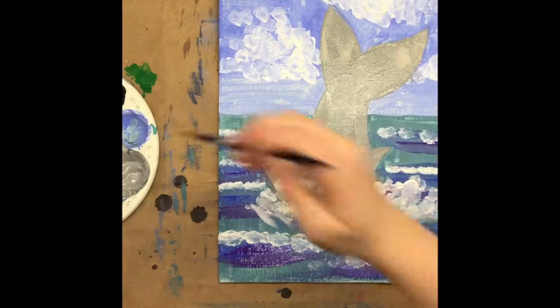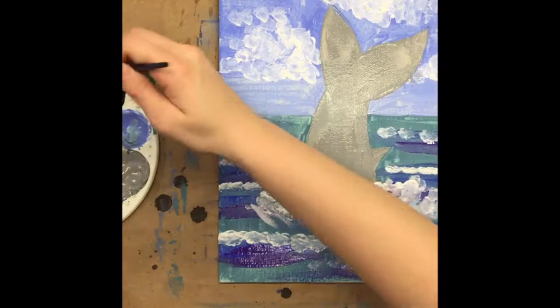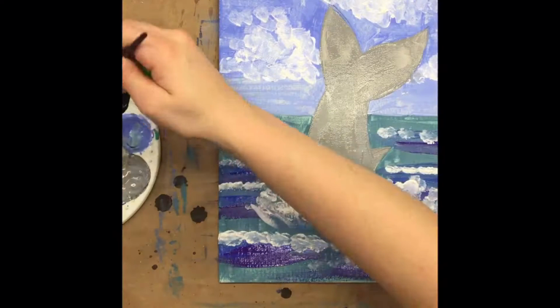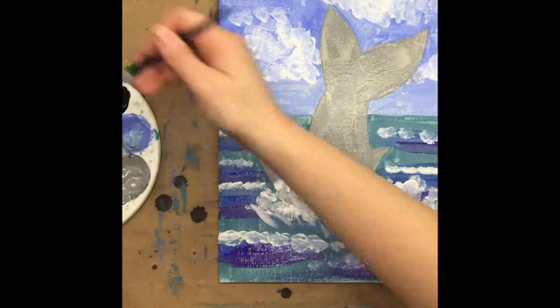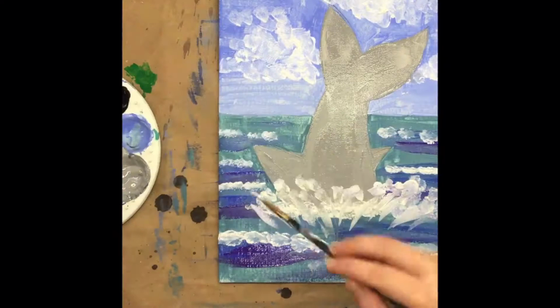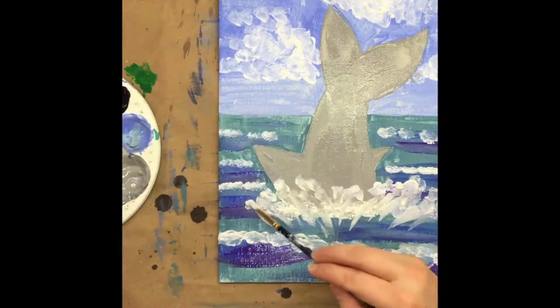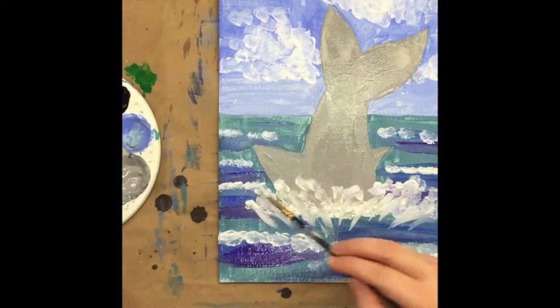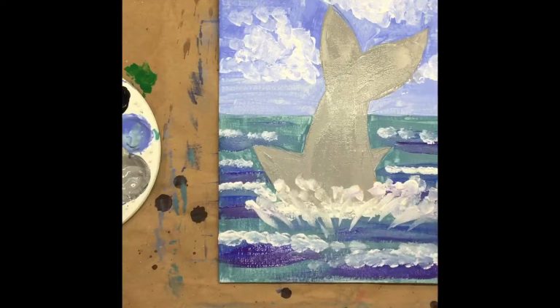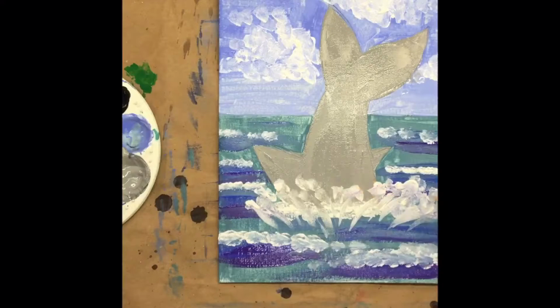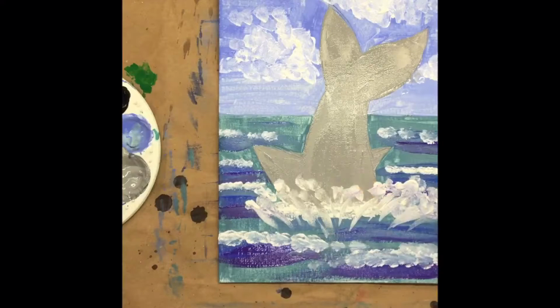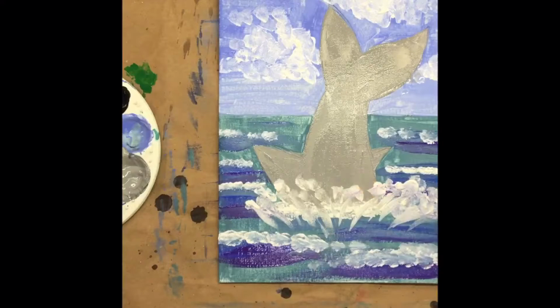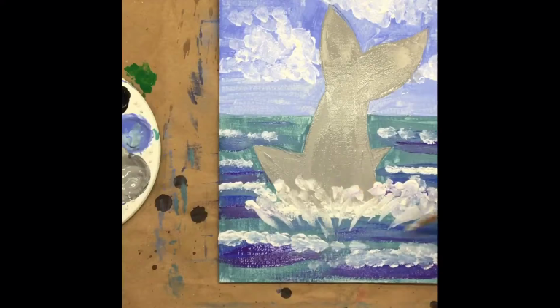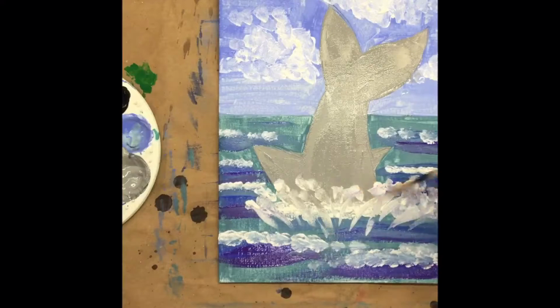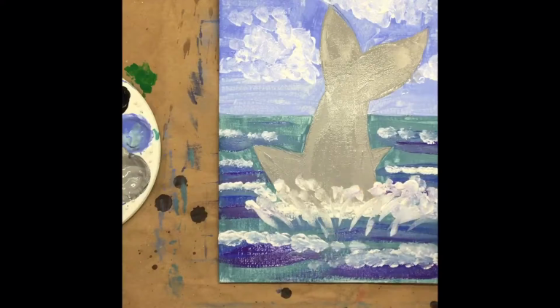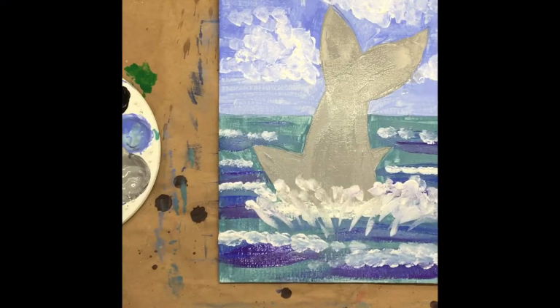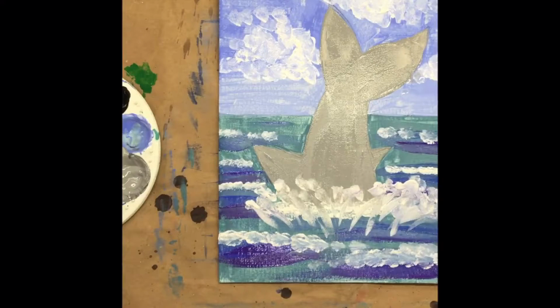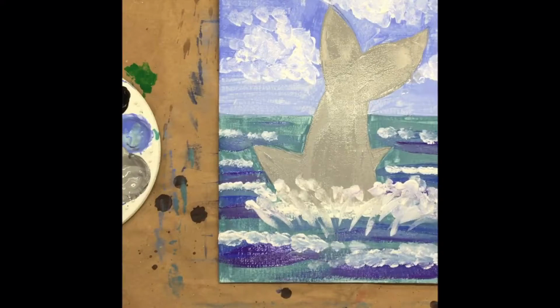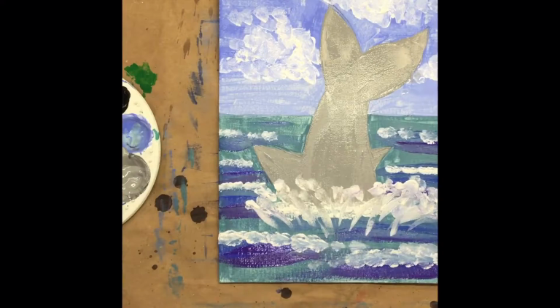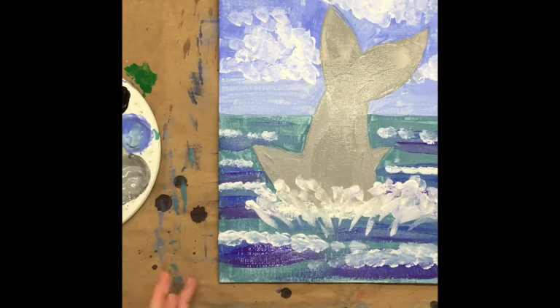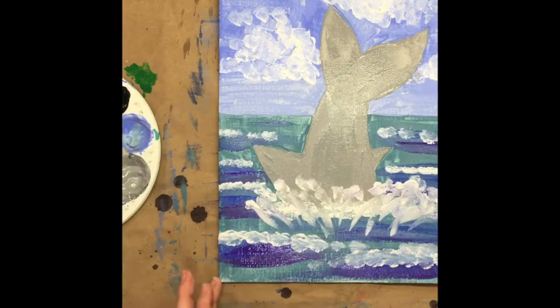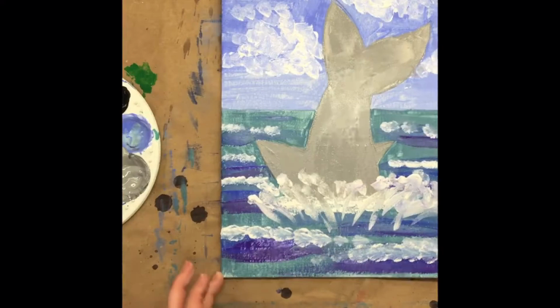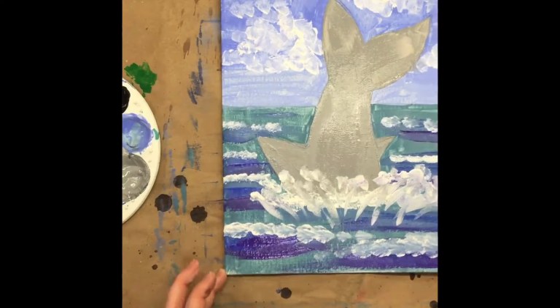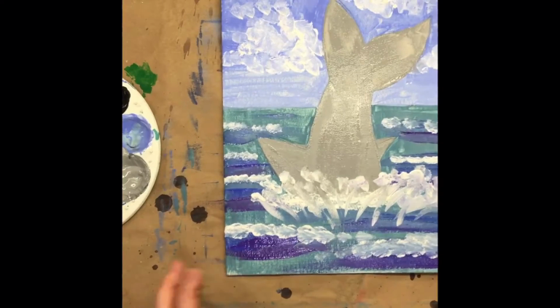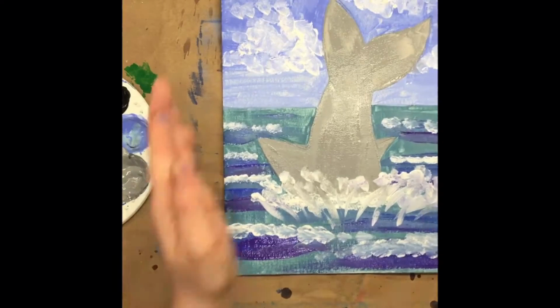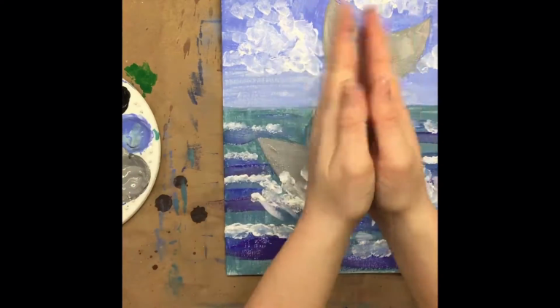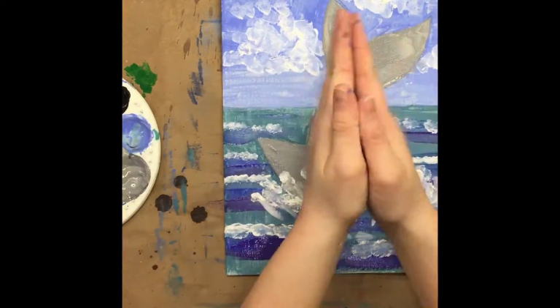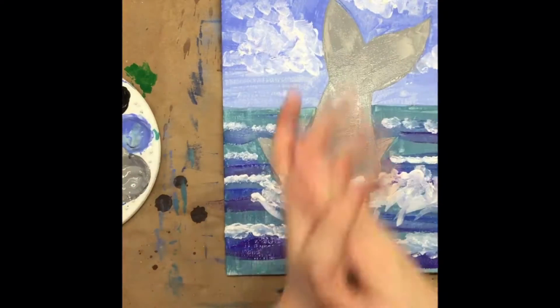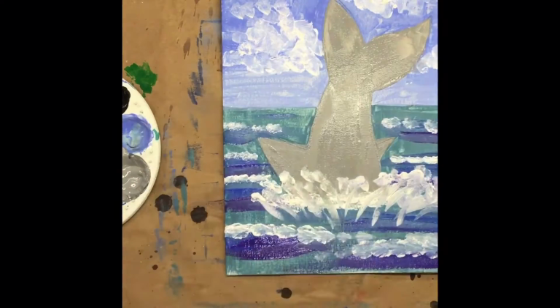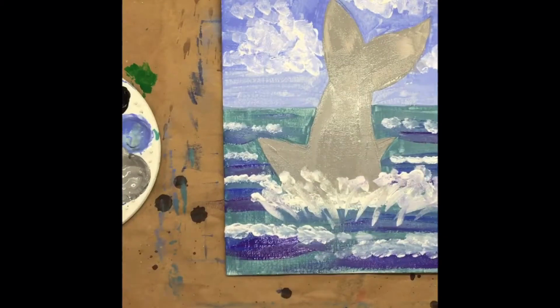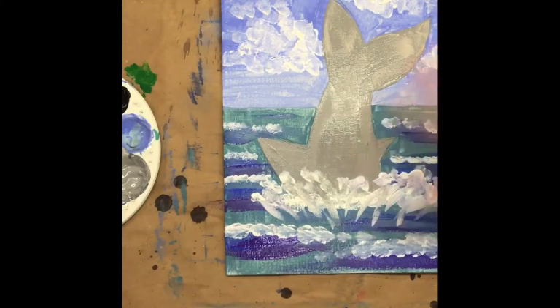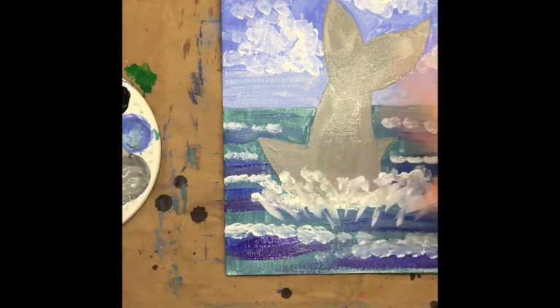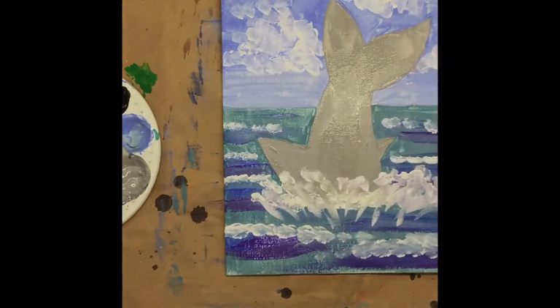All right, good job everybody. Thanks for painting with me today. I'll see you next time for a new painting. Bye-bye!